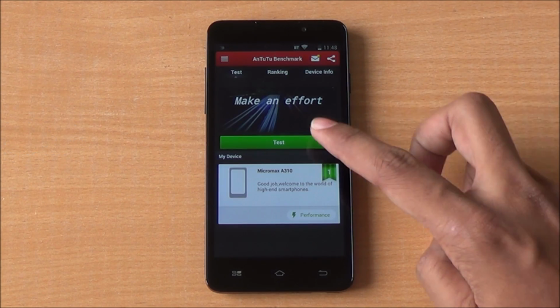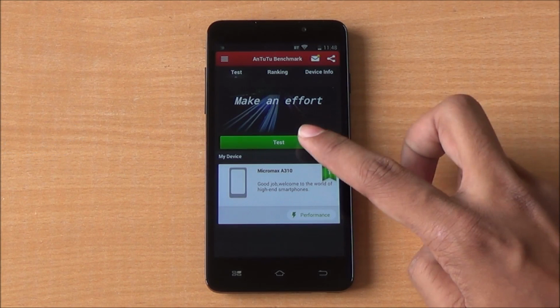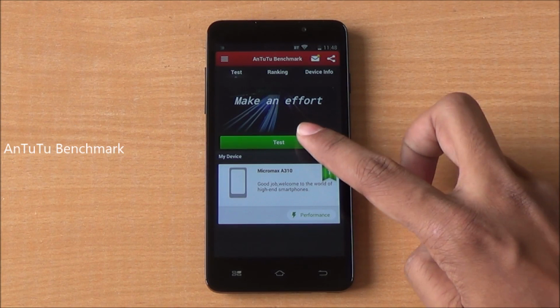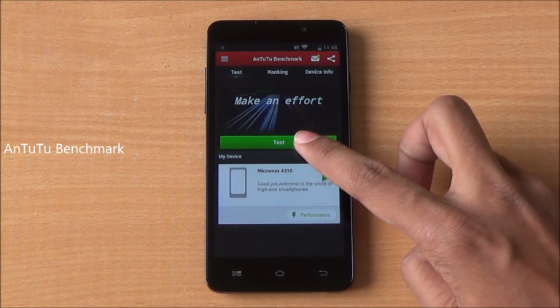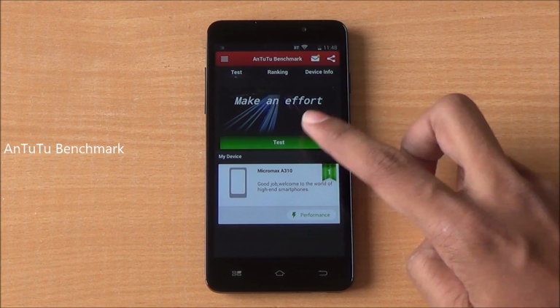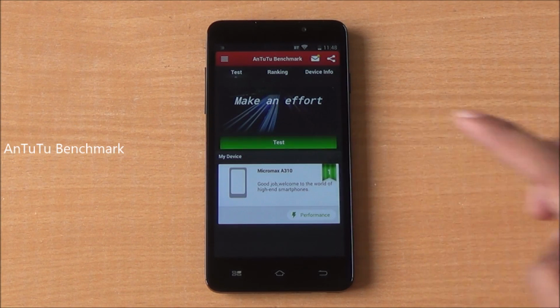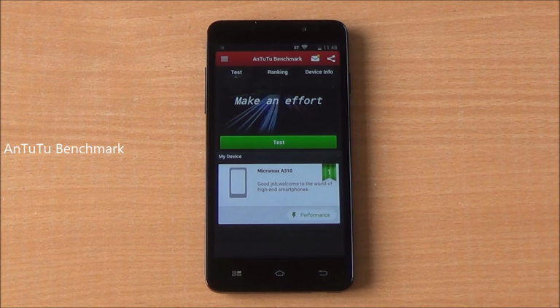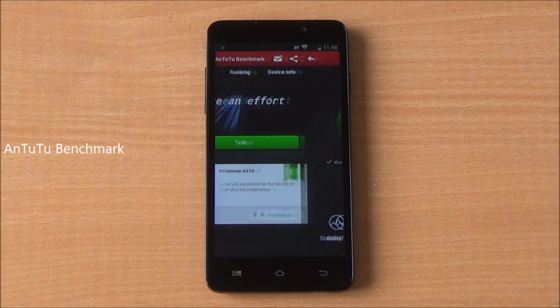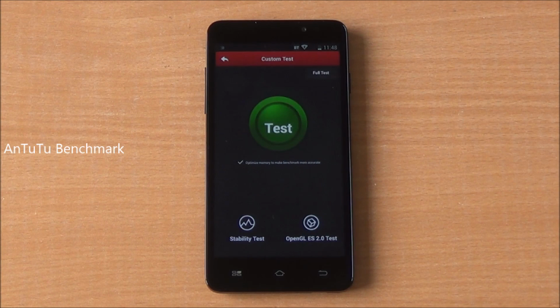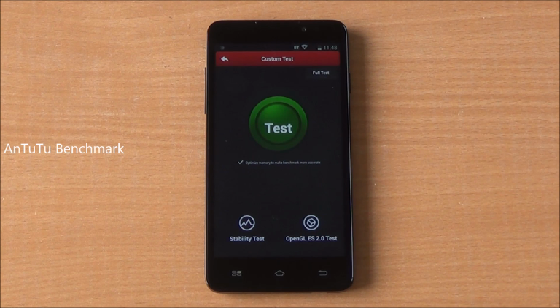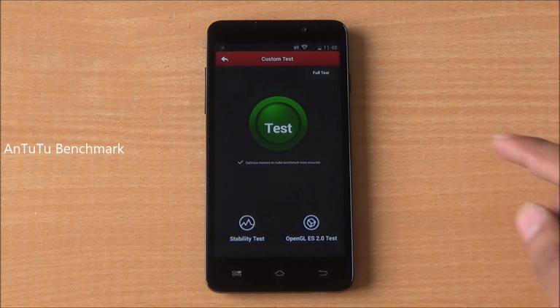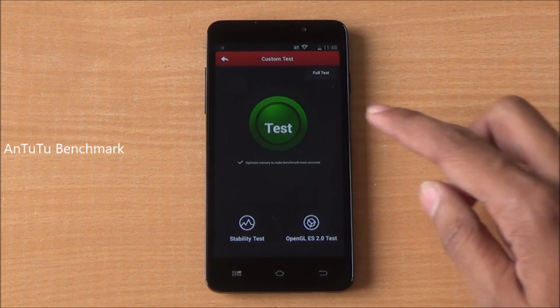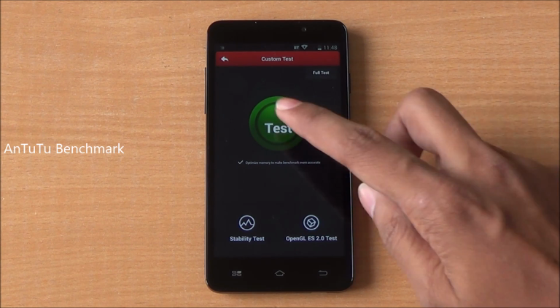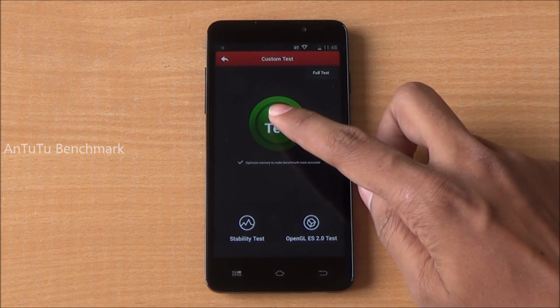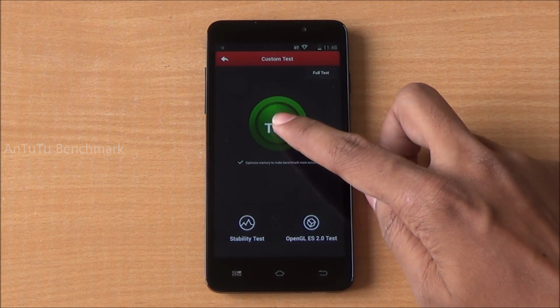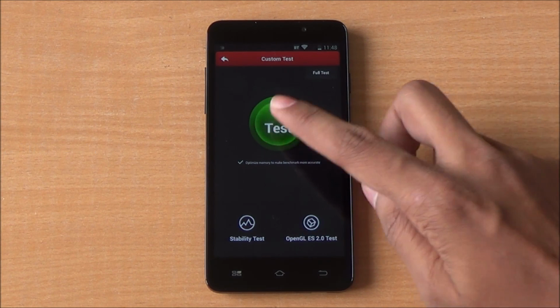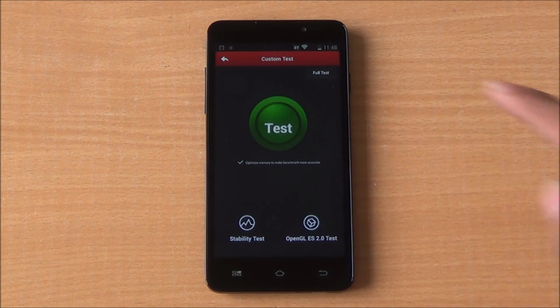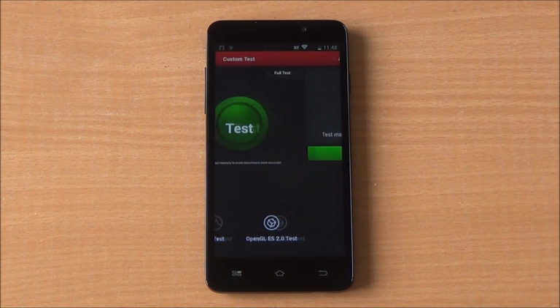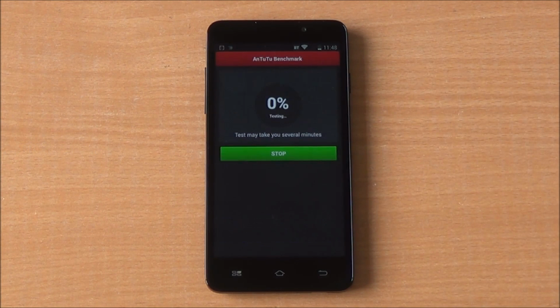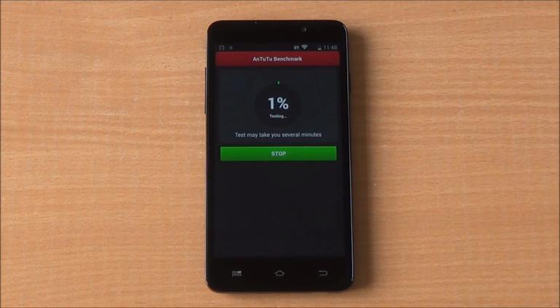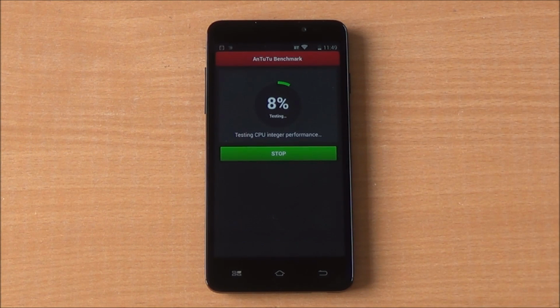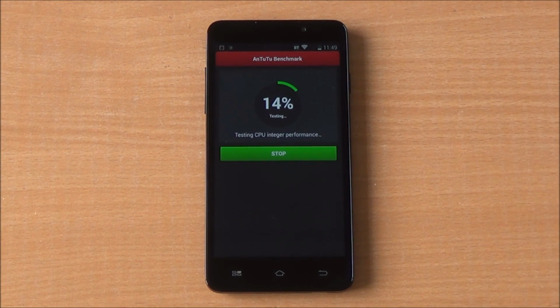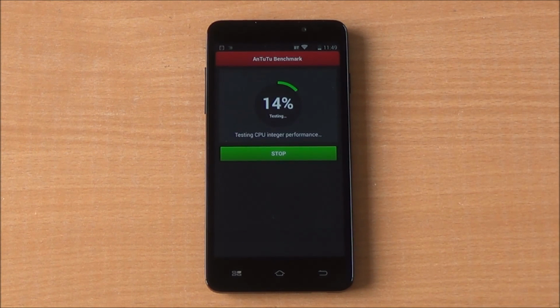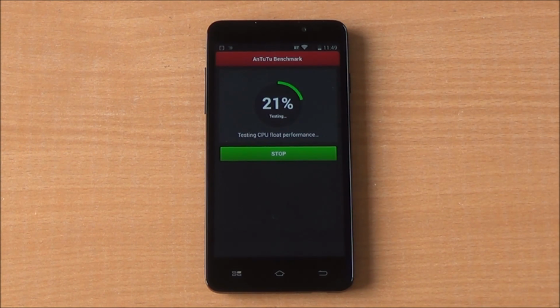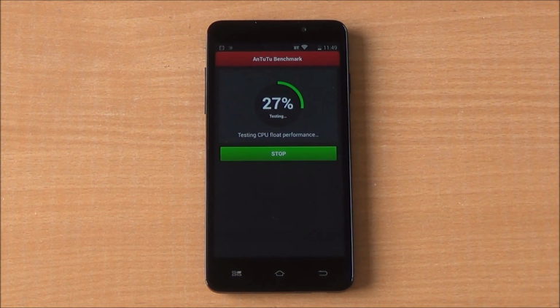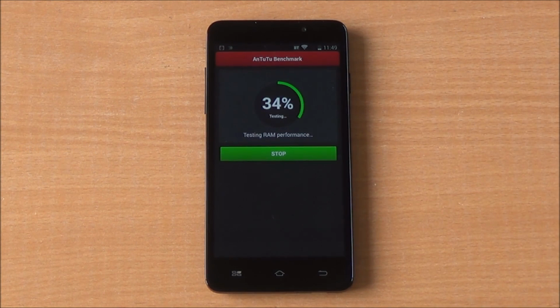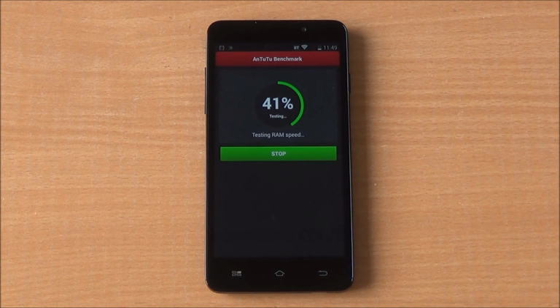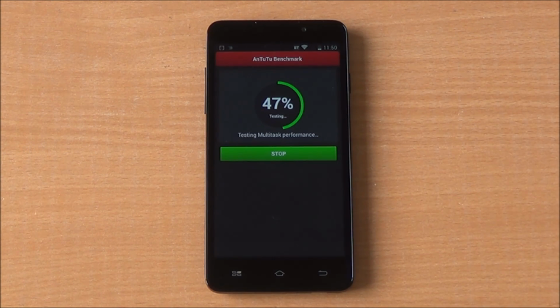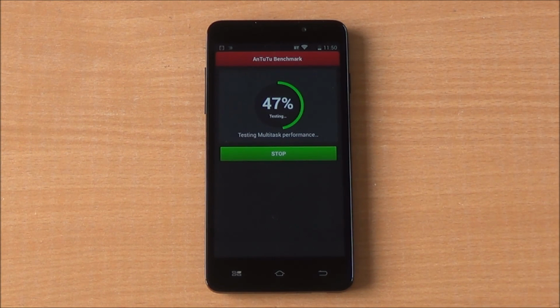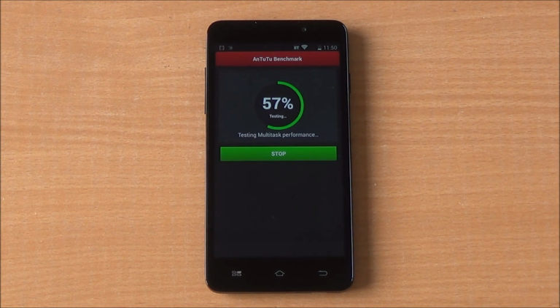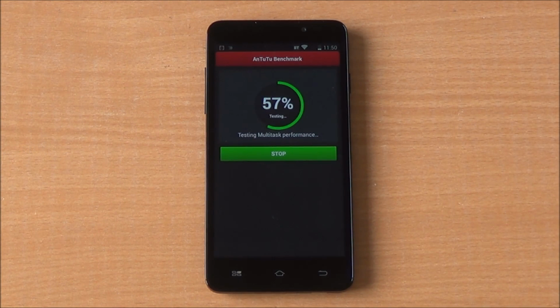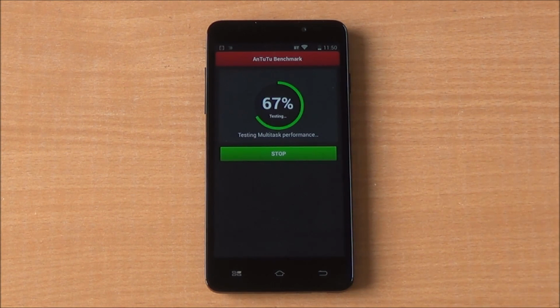Now we will start with the benchmarks — Antutu is the first one. We have fast-forwarded all the benchmarks to get to the results quickly.